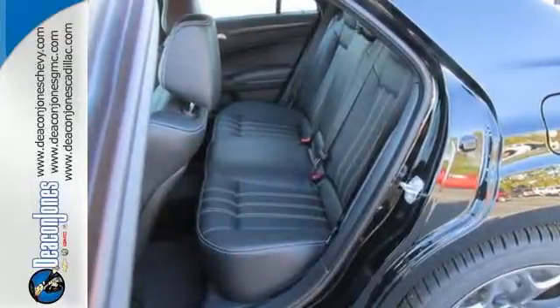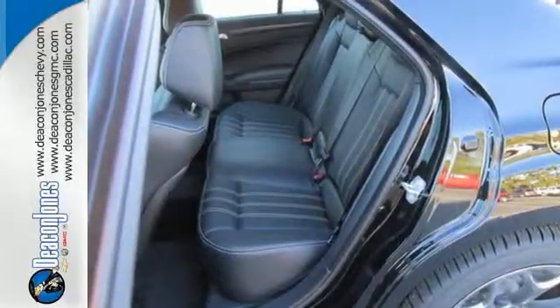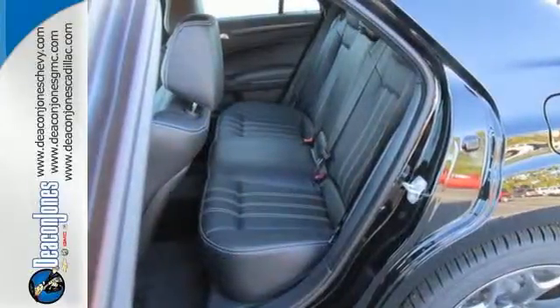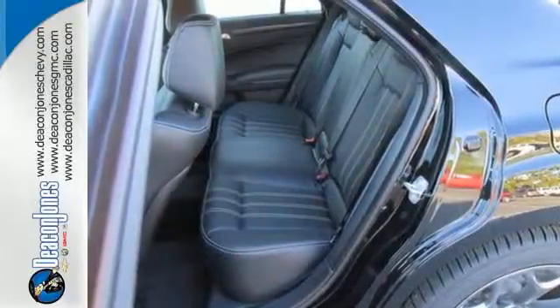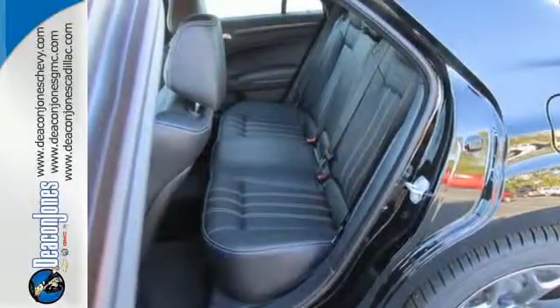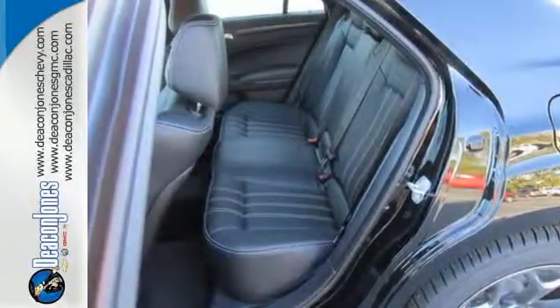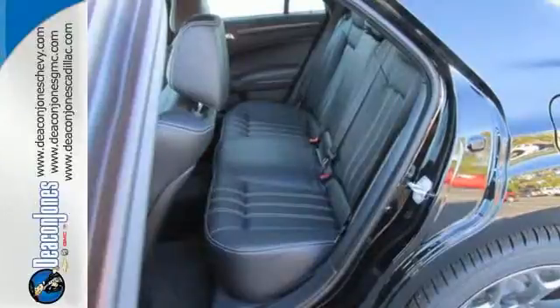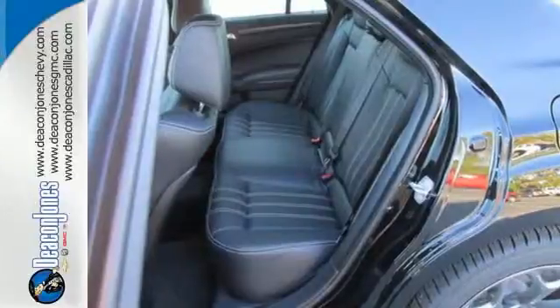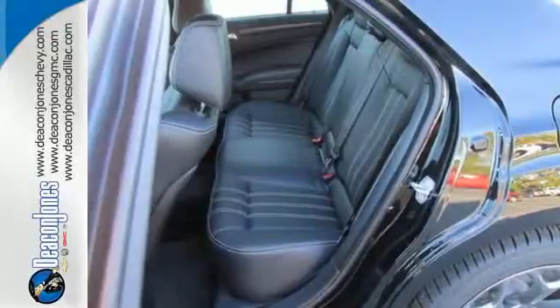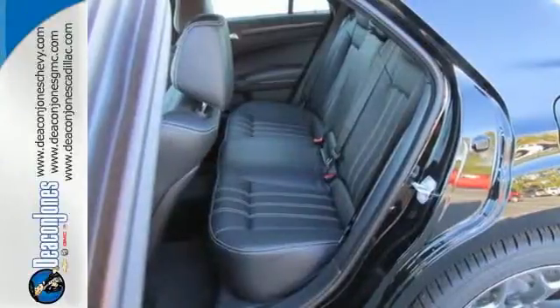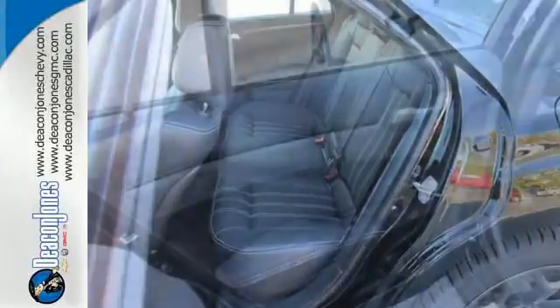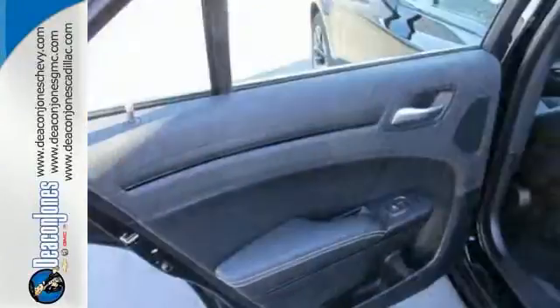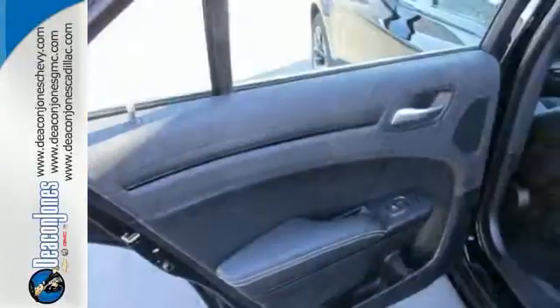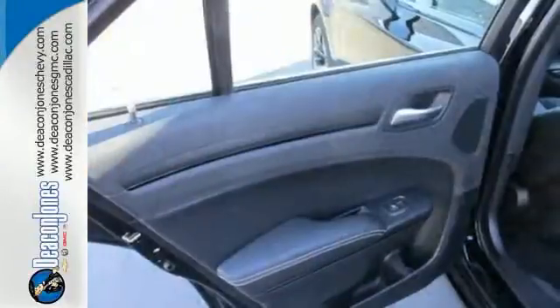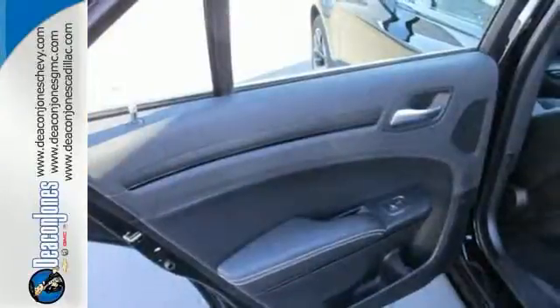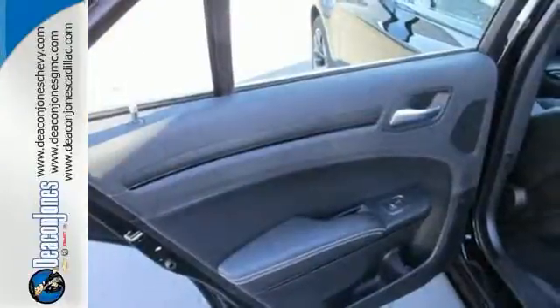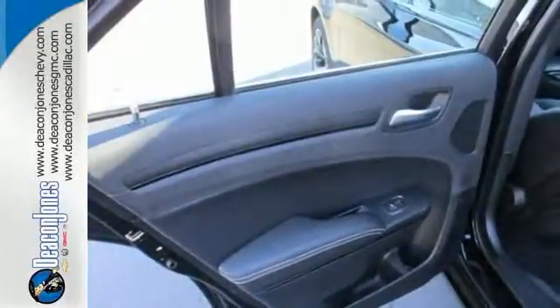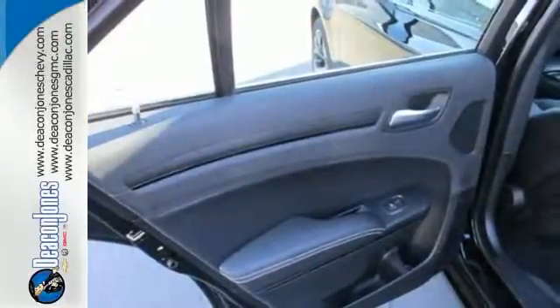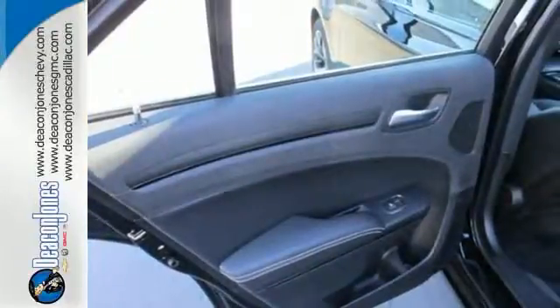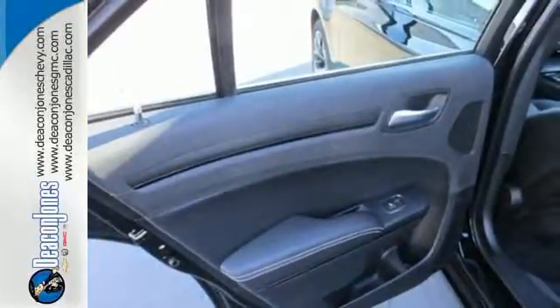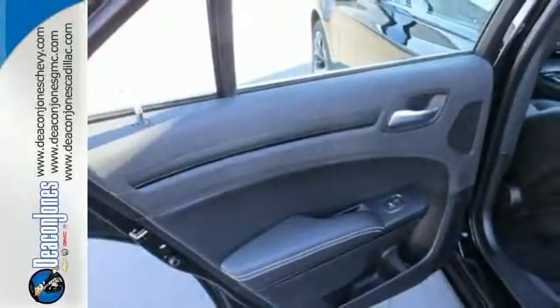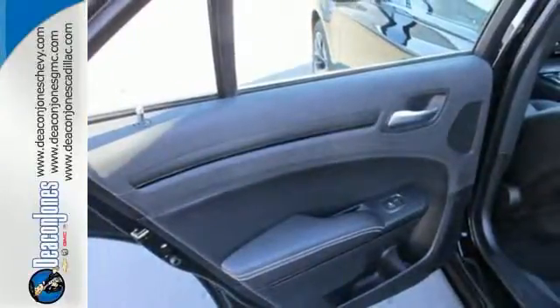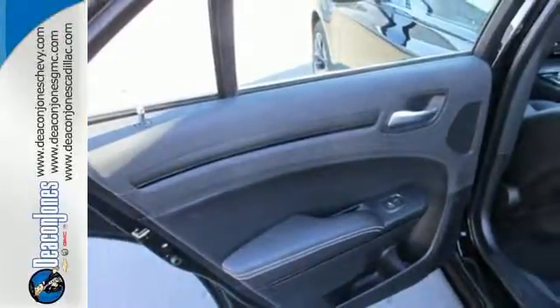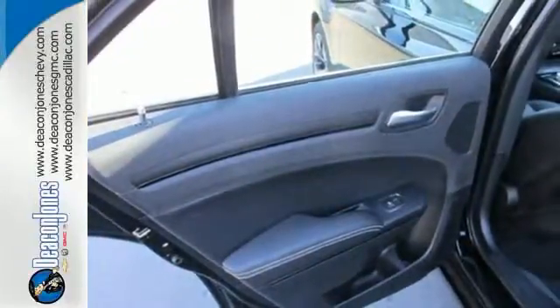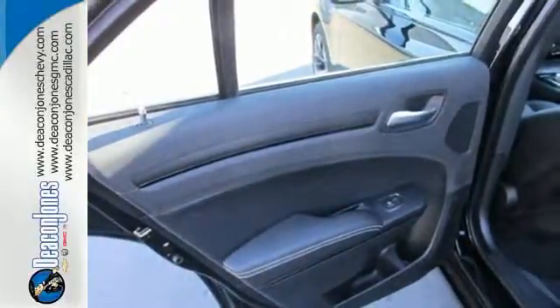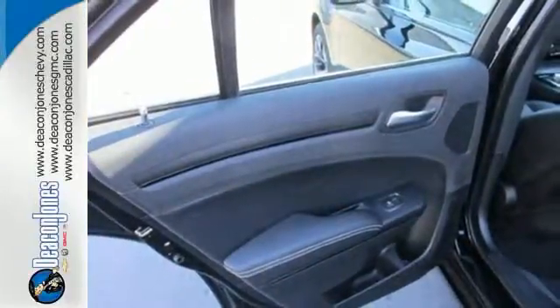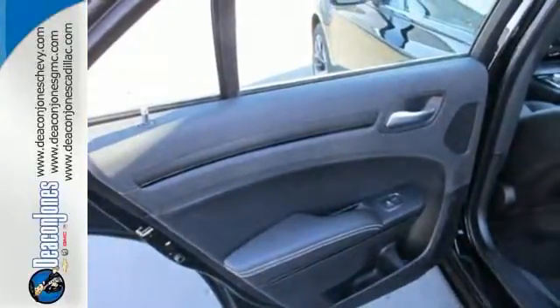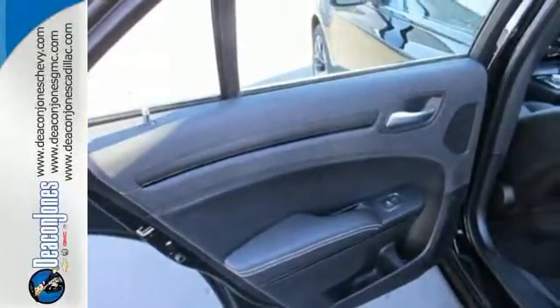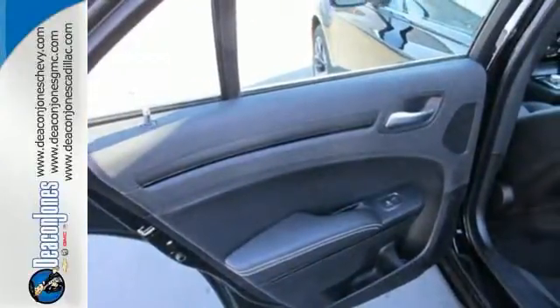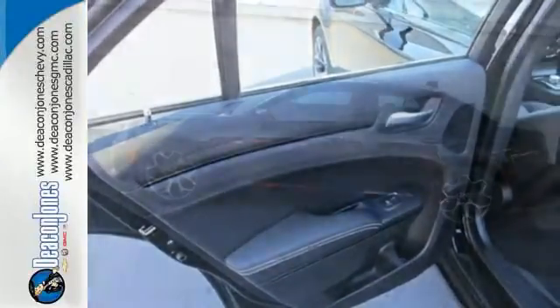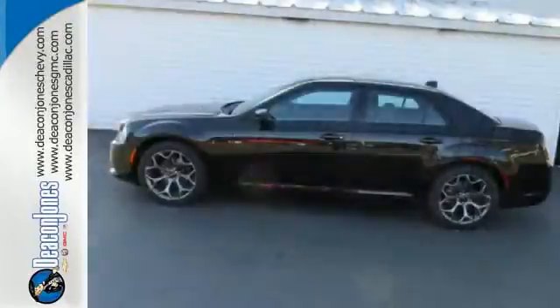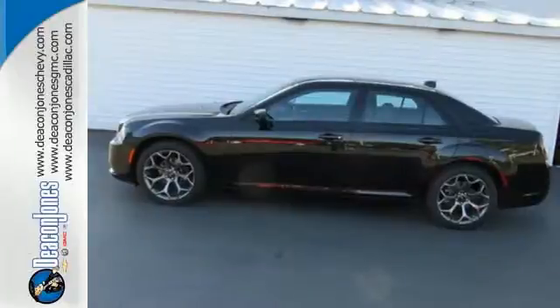Let the good times roll with heated leather seats and the power of Keyless Go. This 300 is one empowered ride.